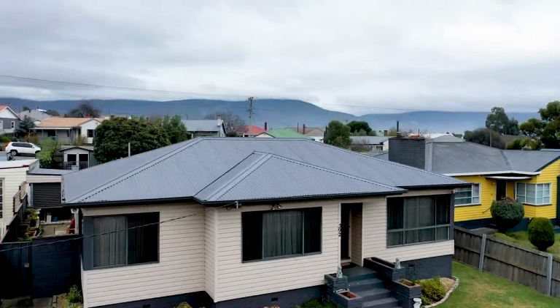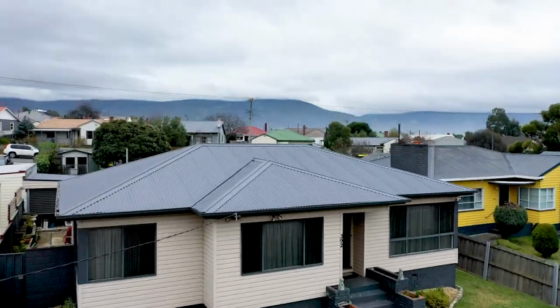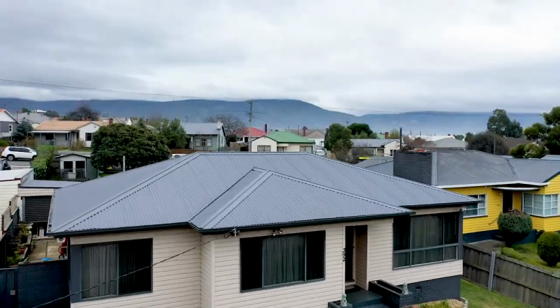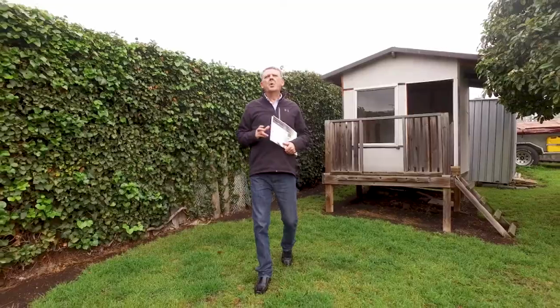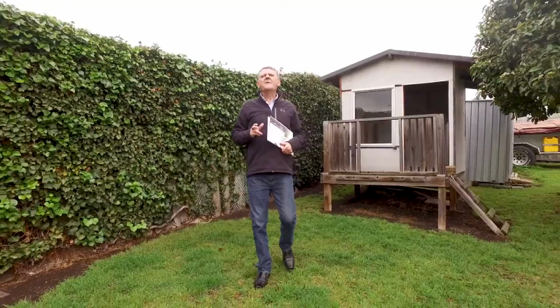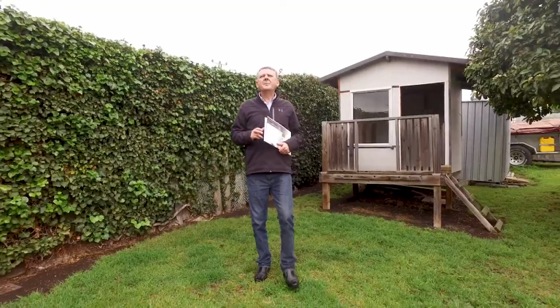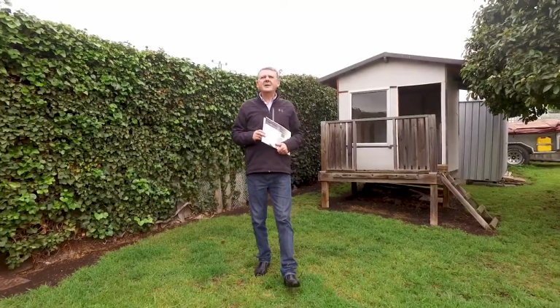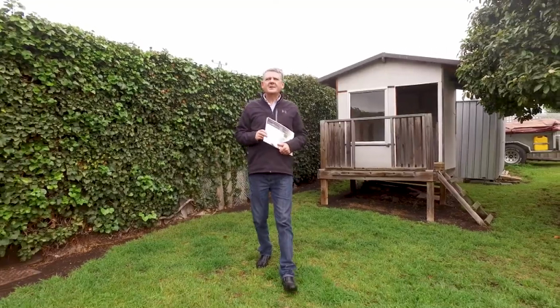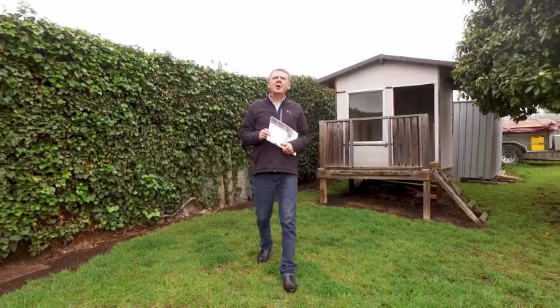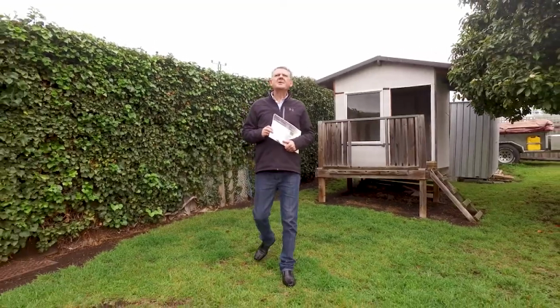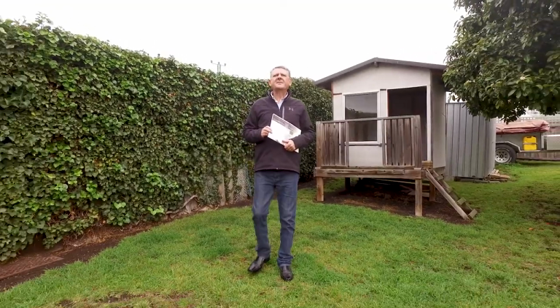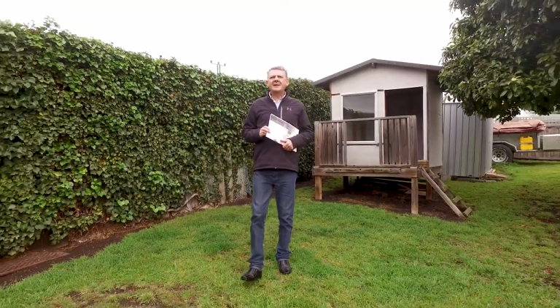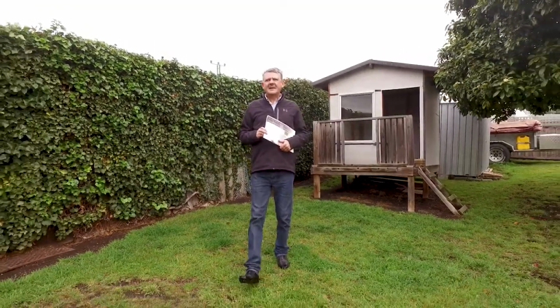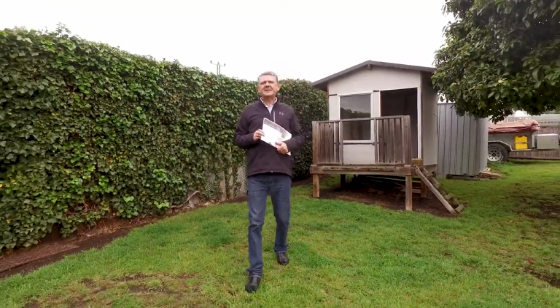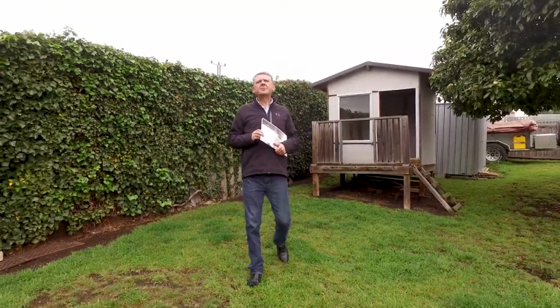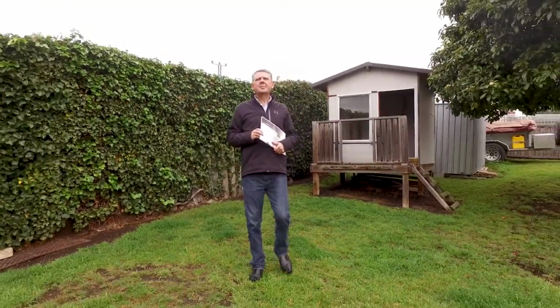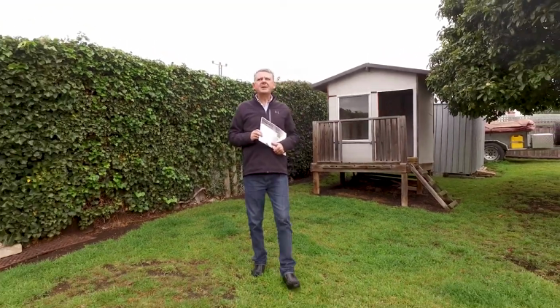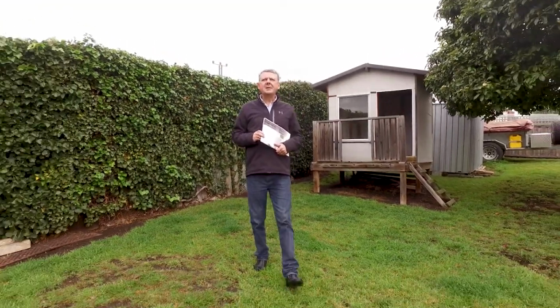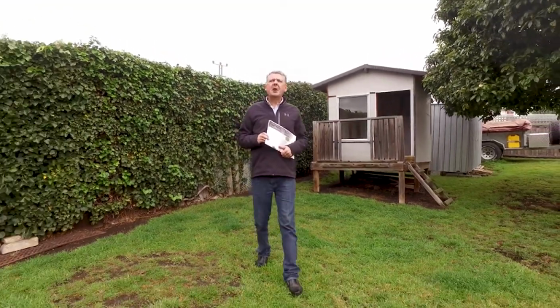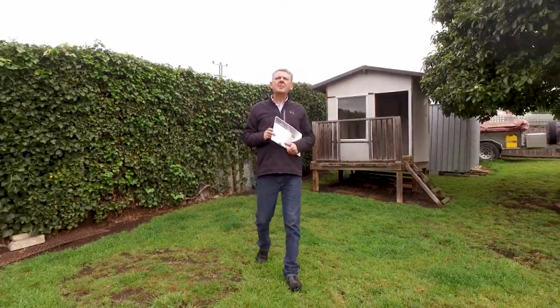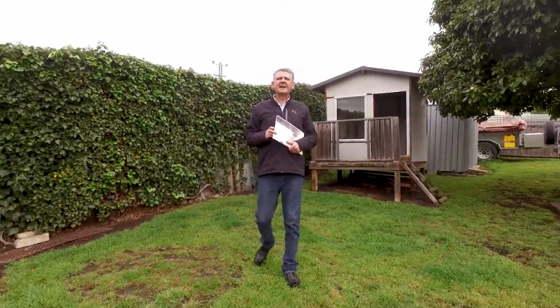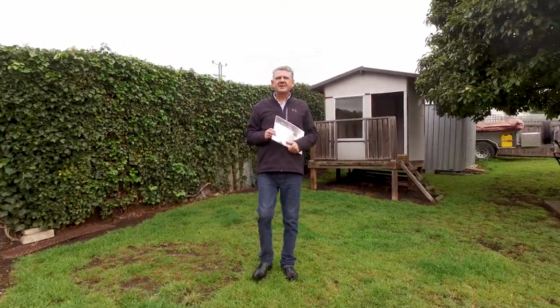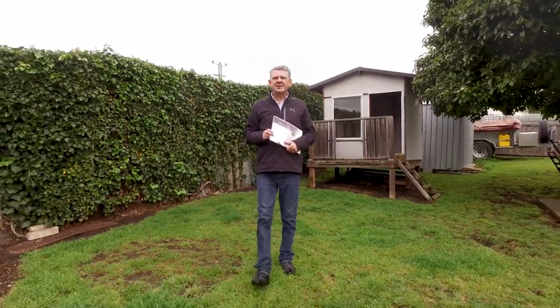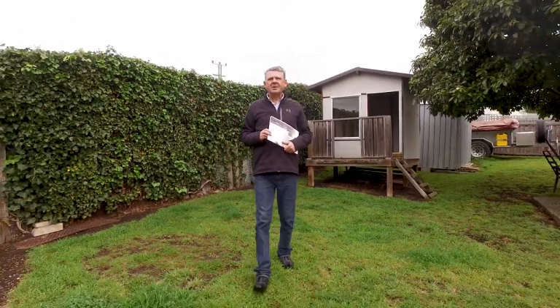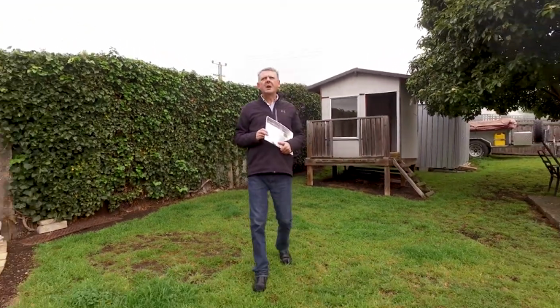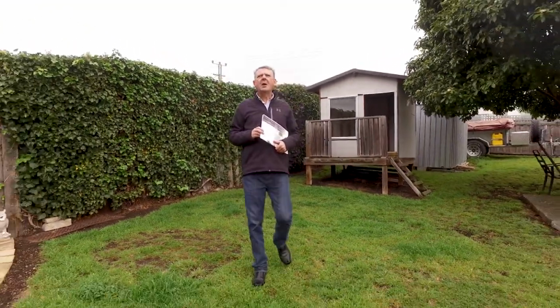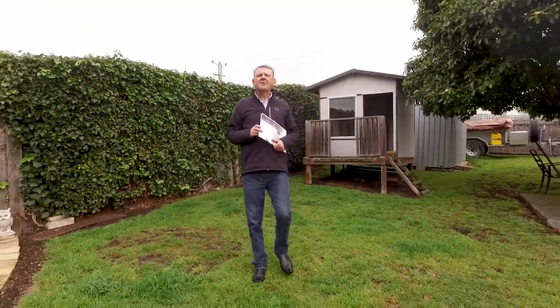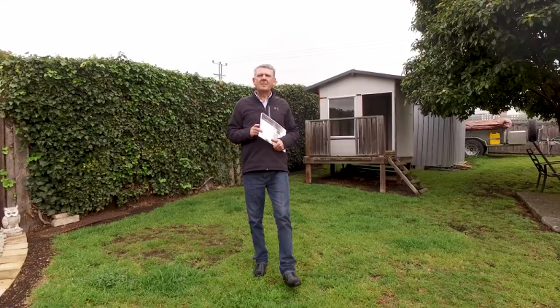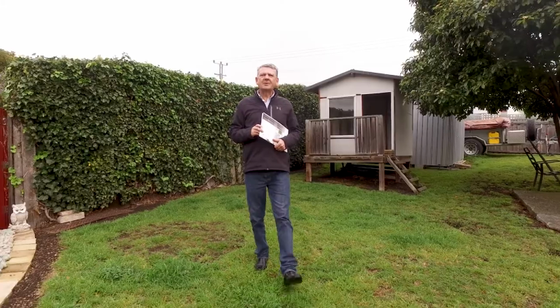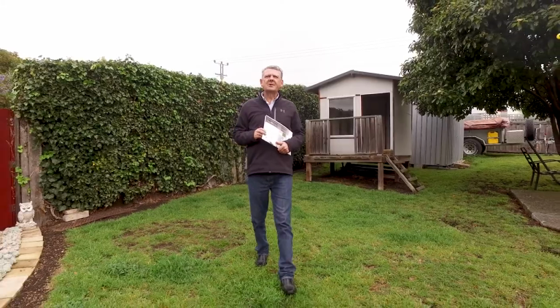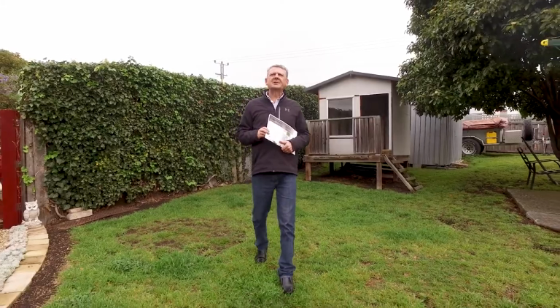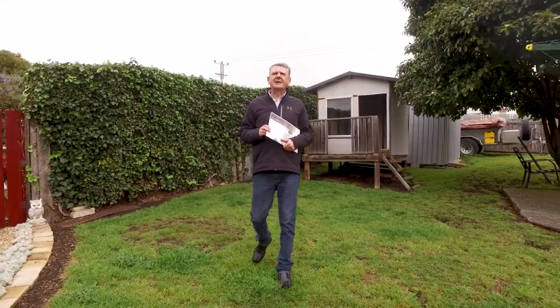For more information on this fantastic property, I'm Dallas Joyner of Roberts Real Estate.